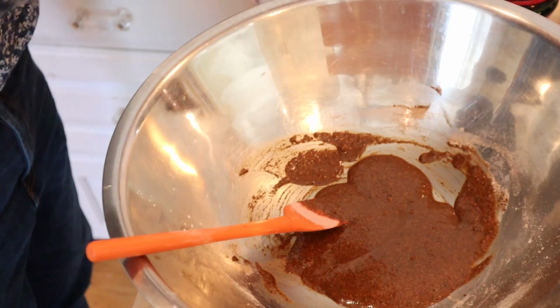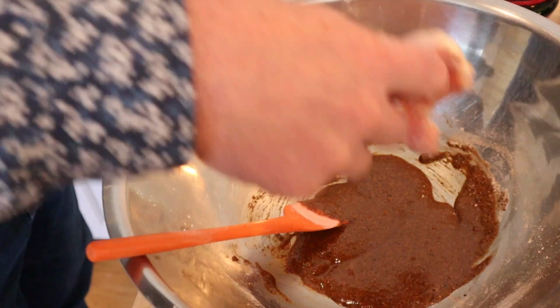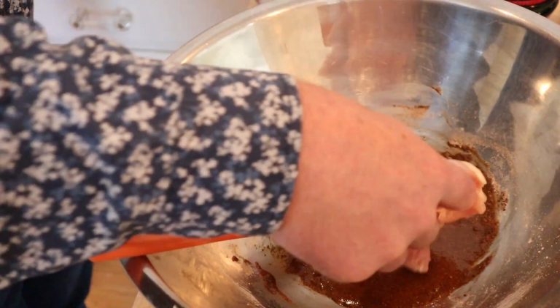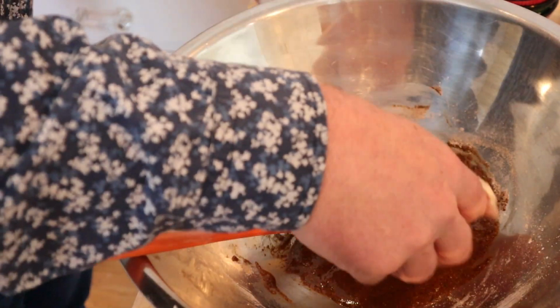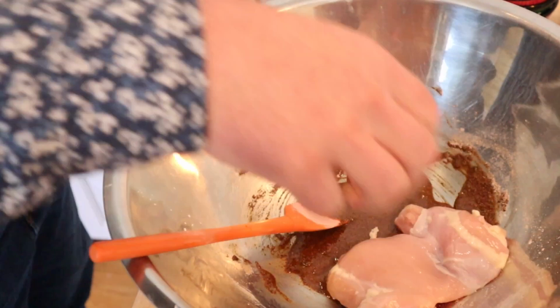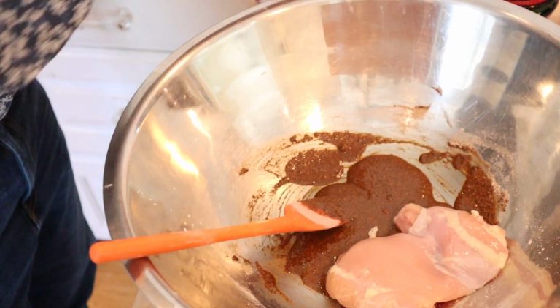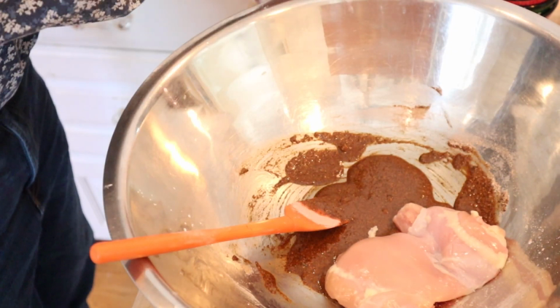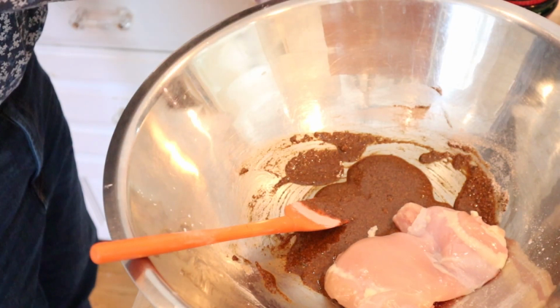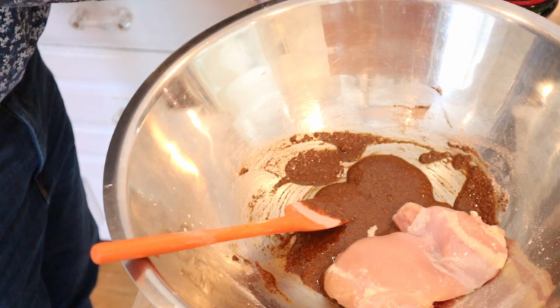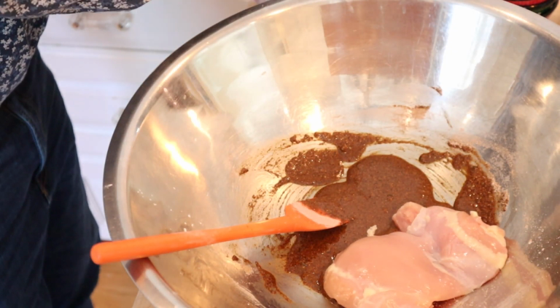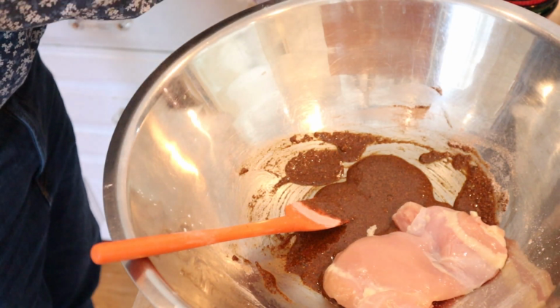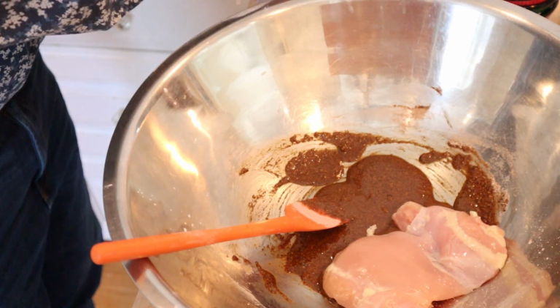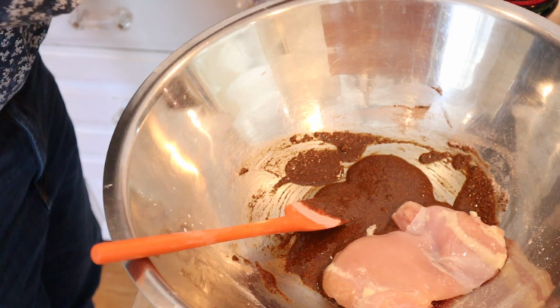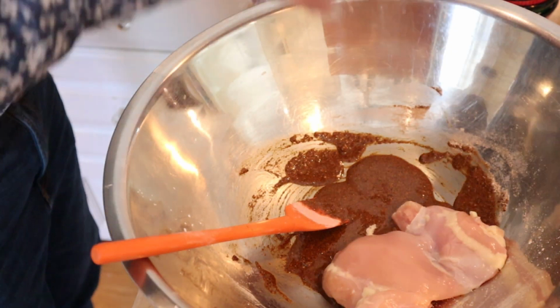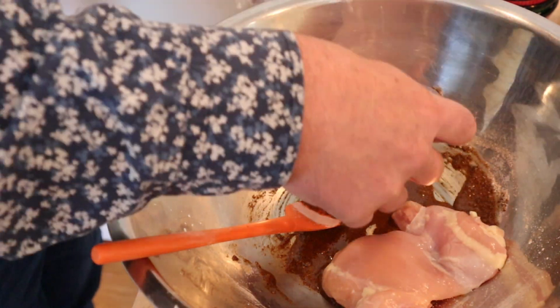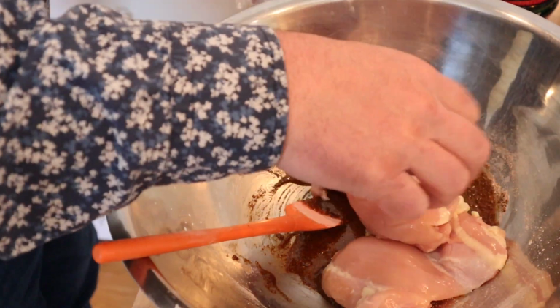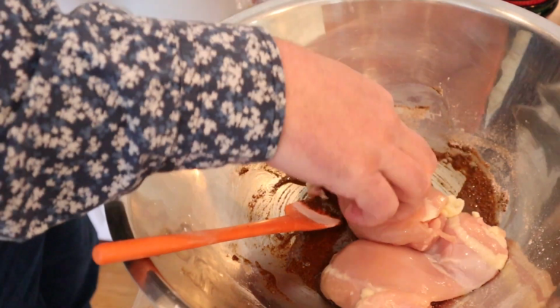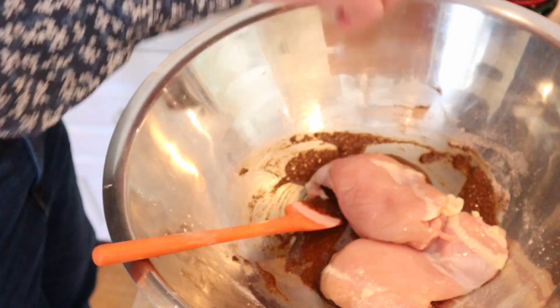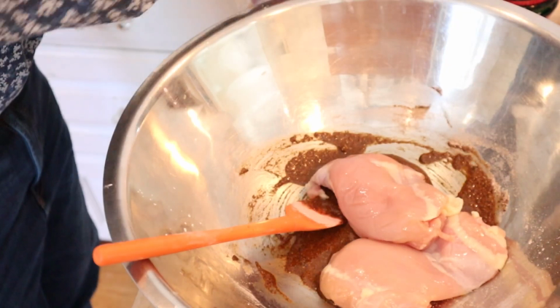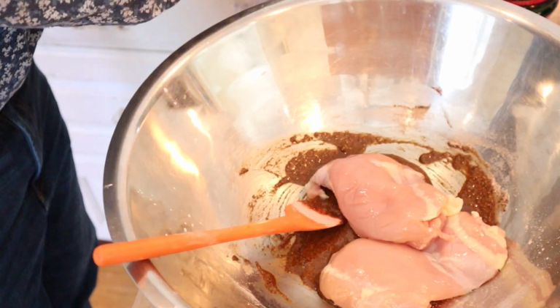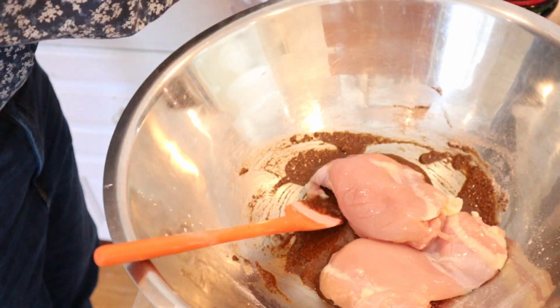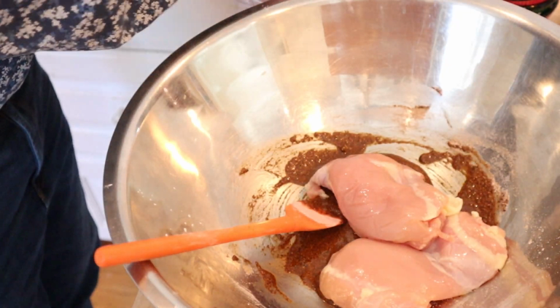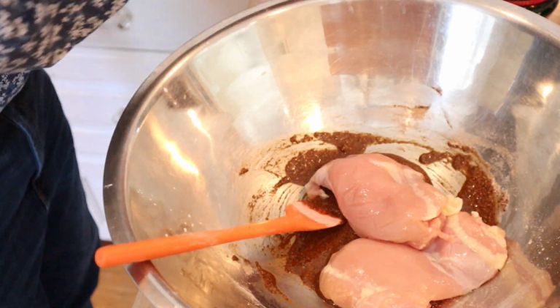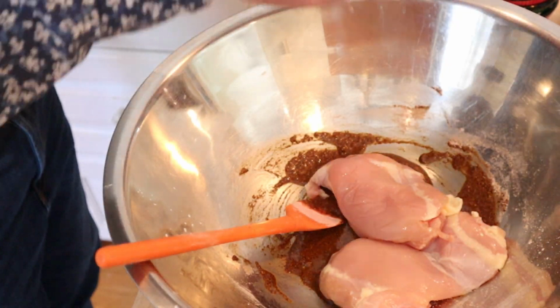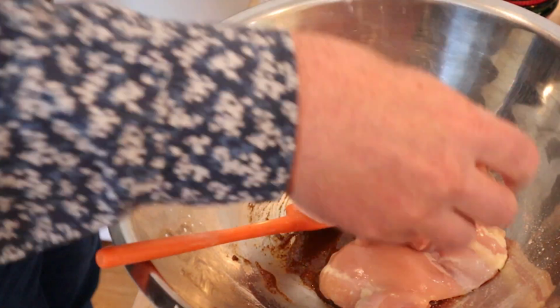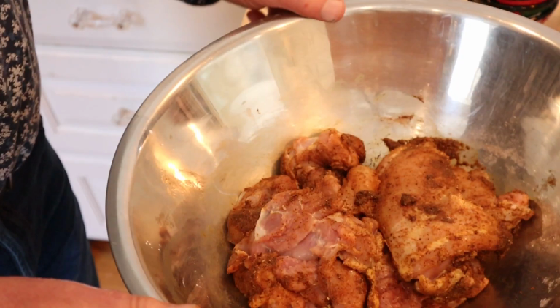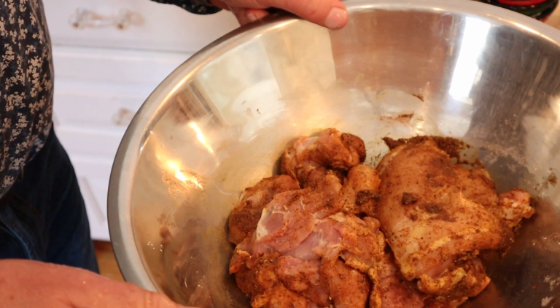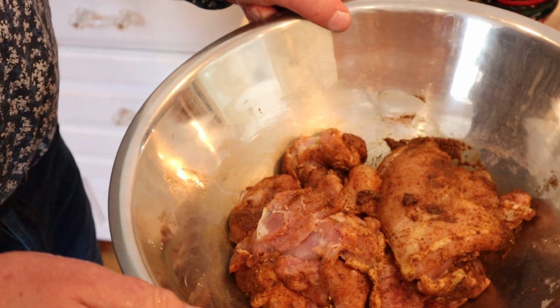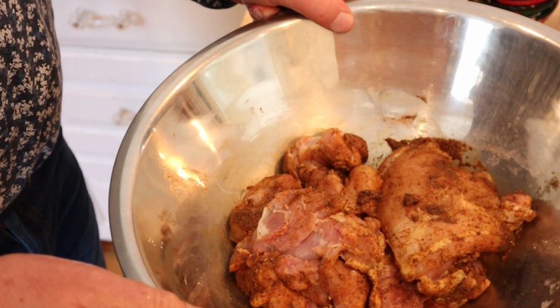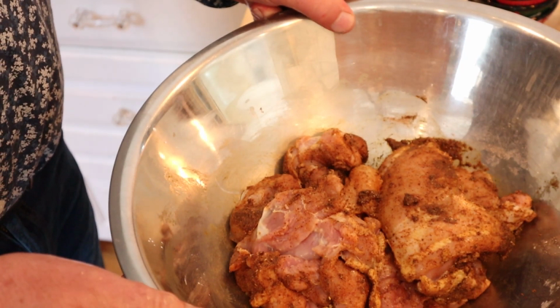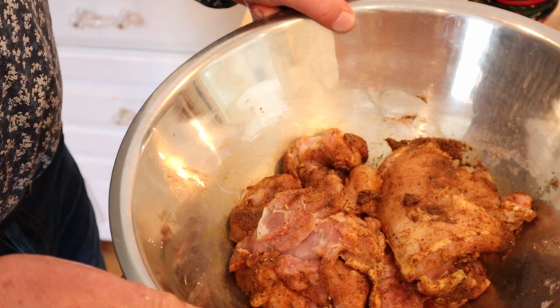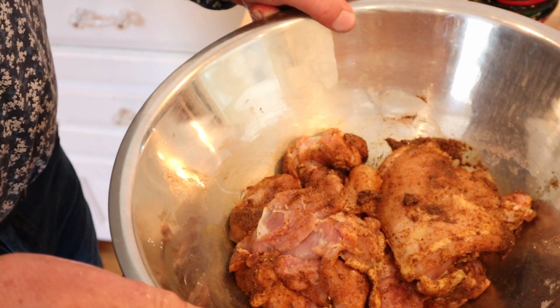Now we add in boneless, skinless chicken thighs. Get them all coated and rubbed around. Now this sits in the fridge for a few hours.